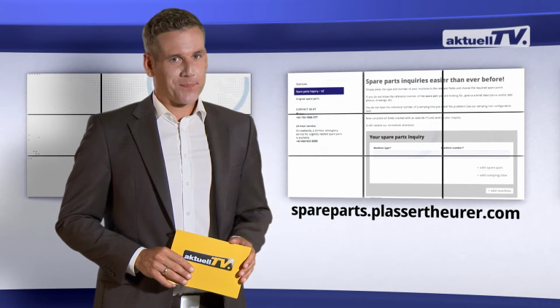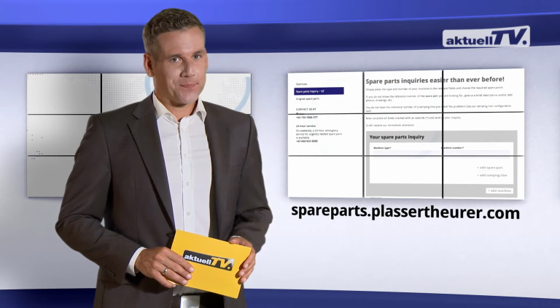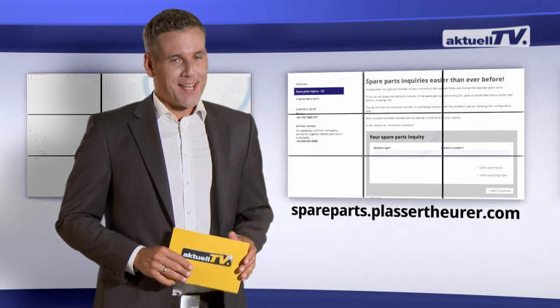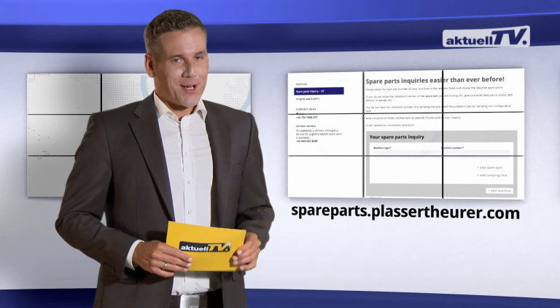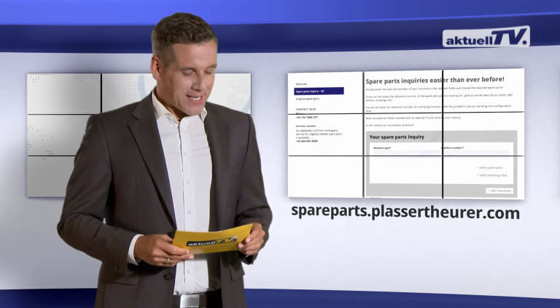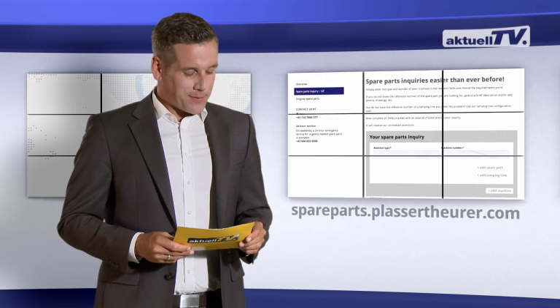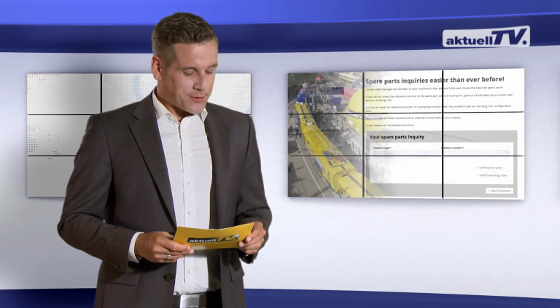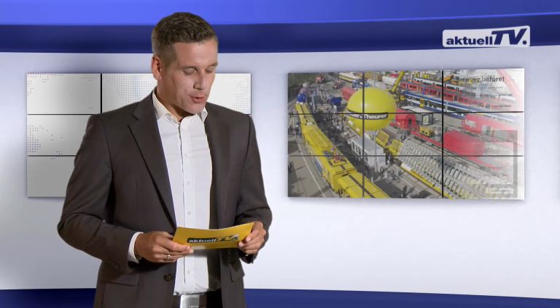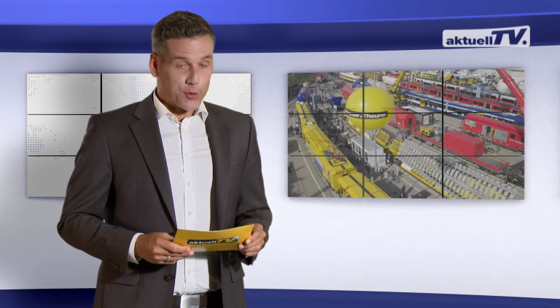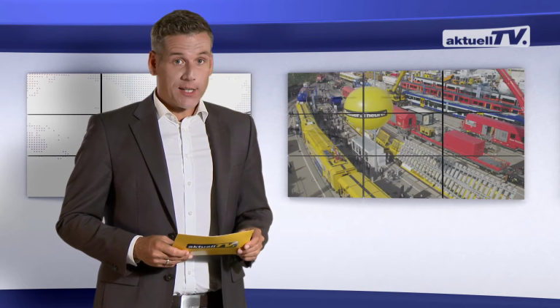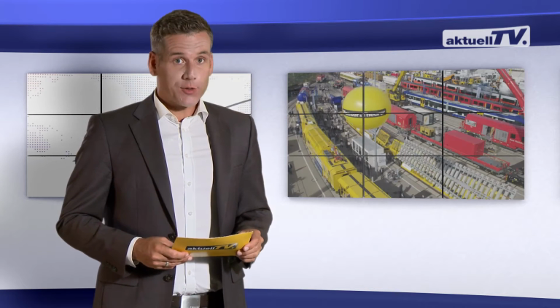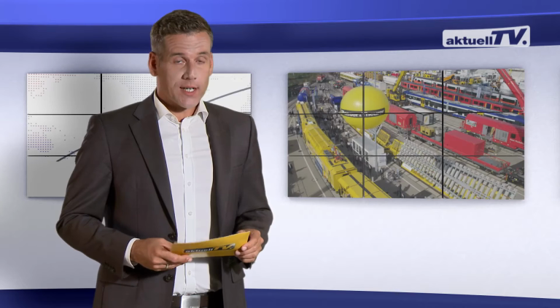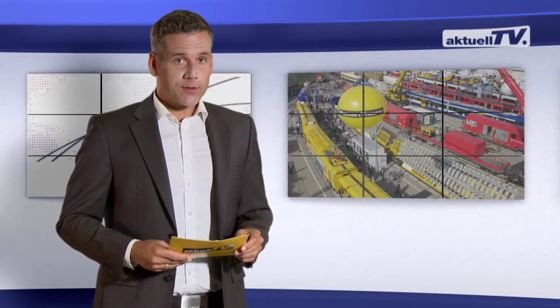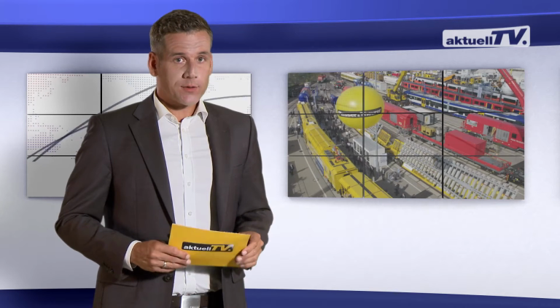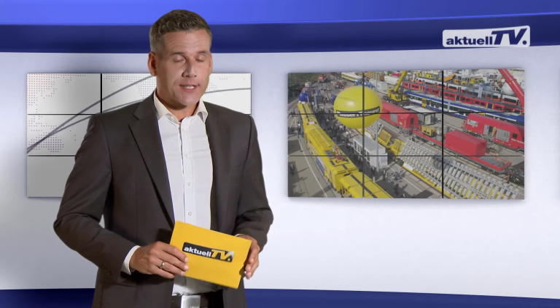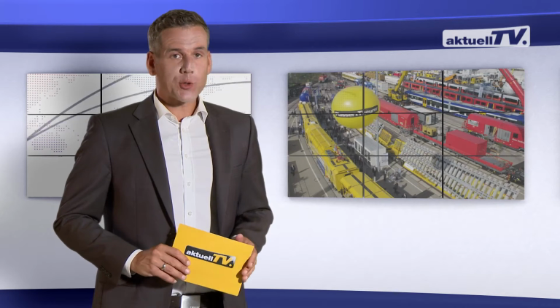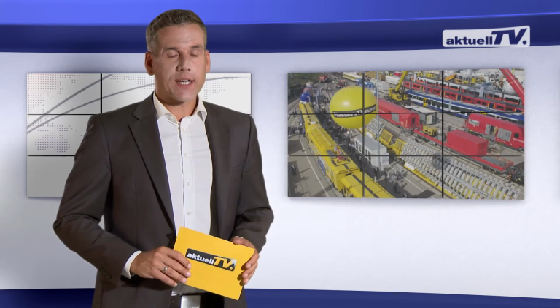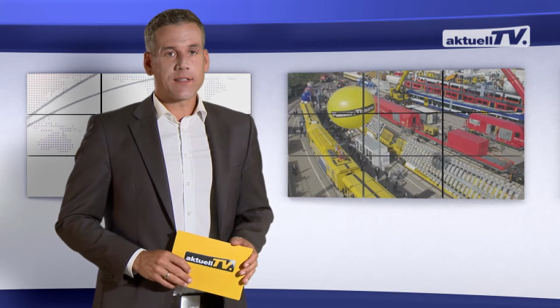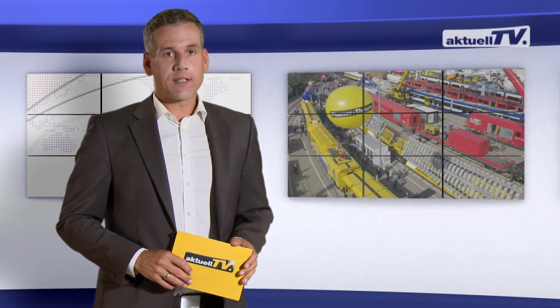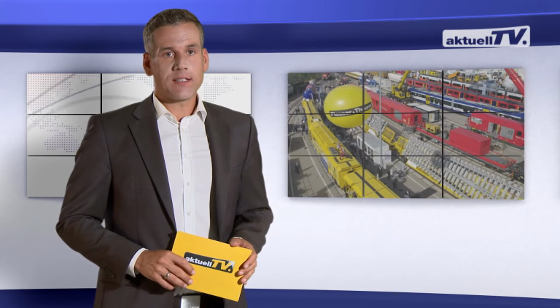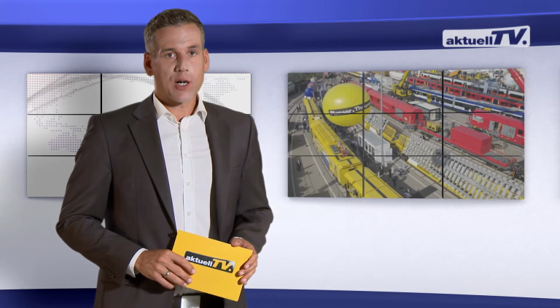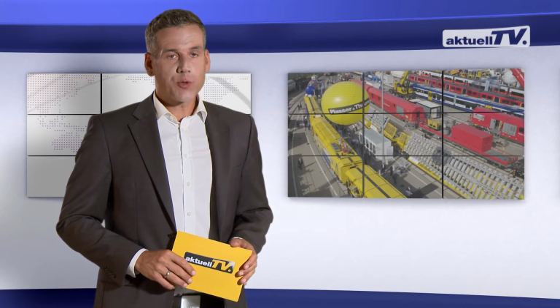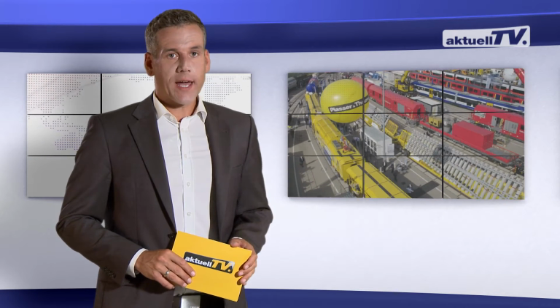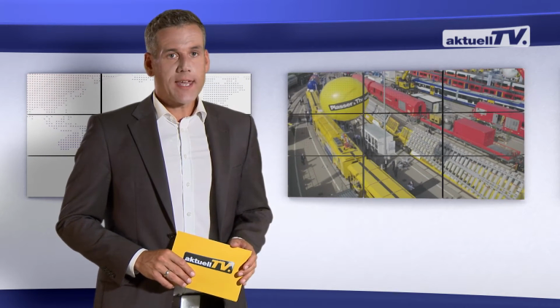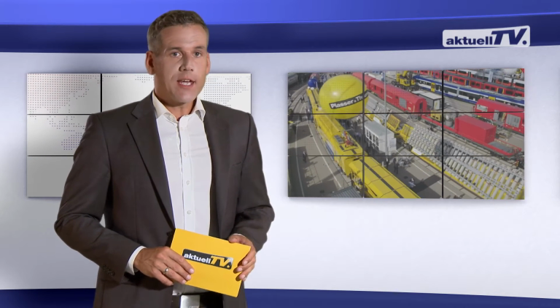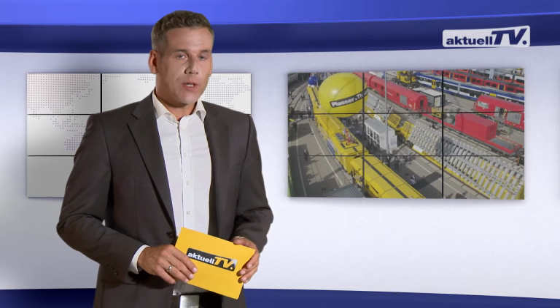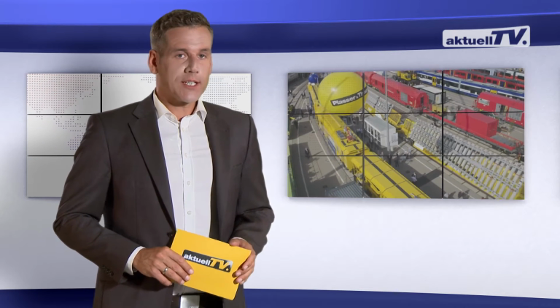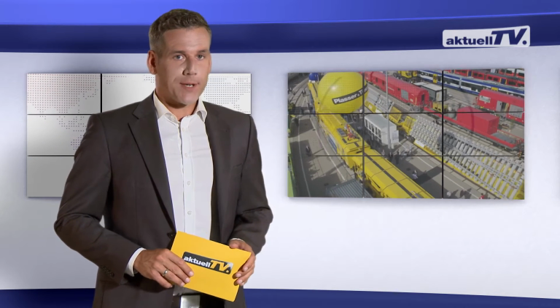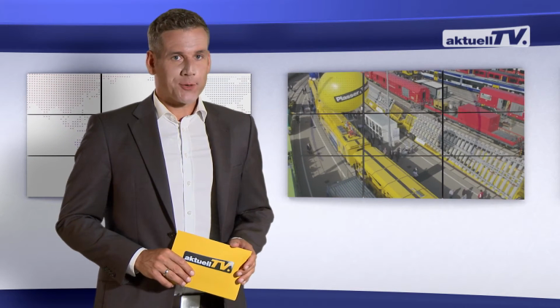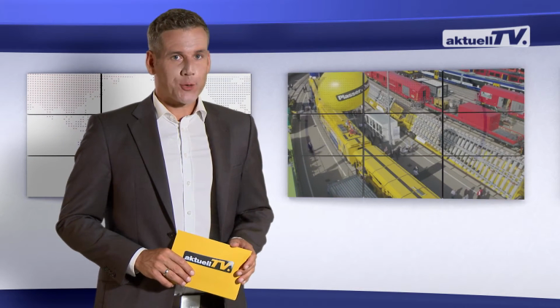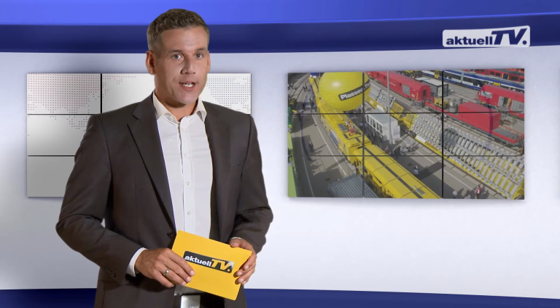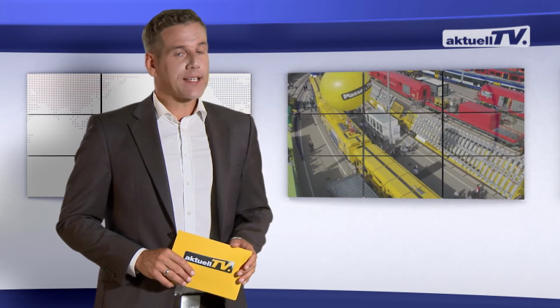Back to the InnoTrans and to the outdoor exhibition grounds. Here, Plasser and Toira presented two new machines.